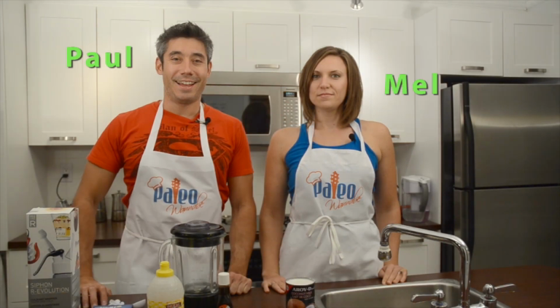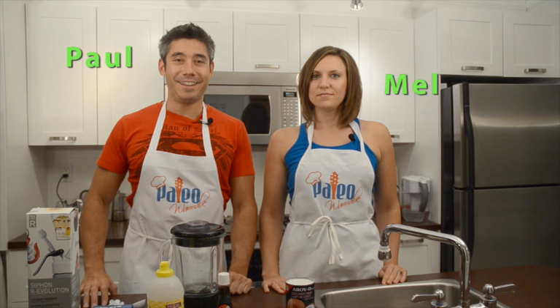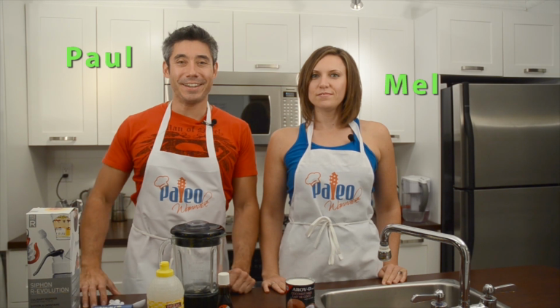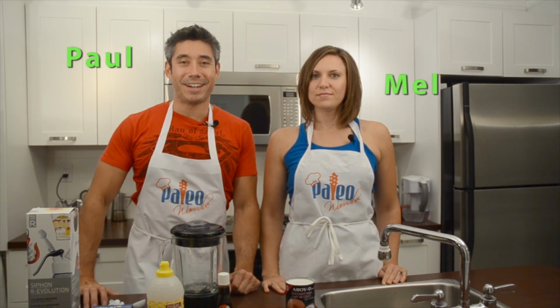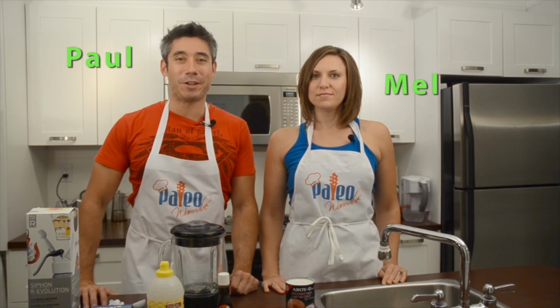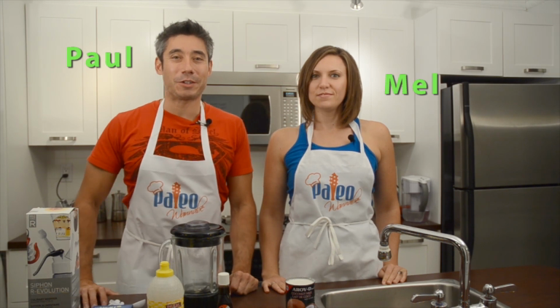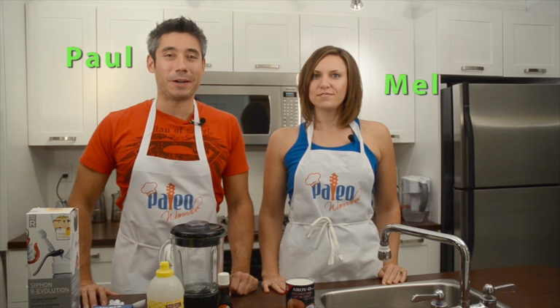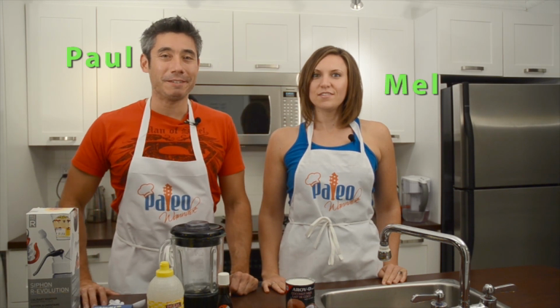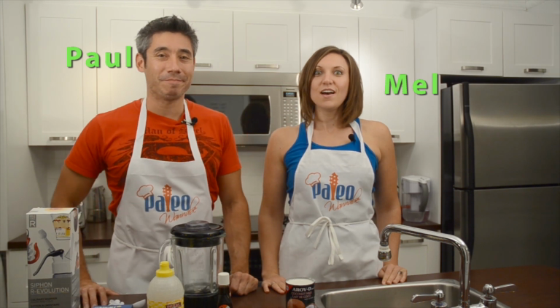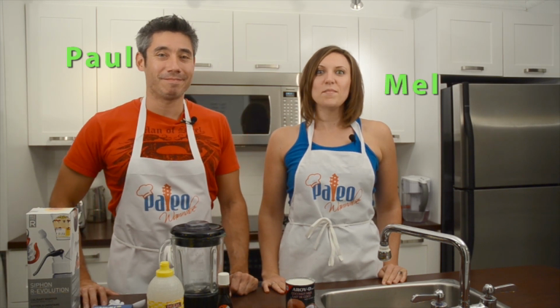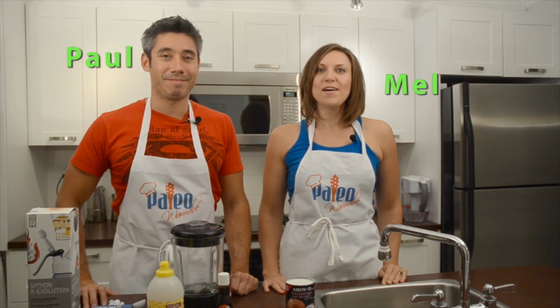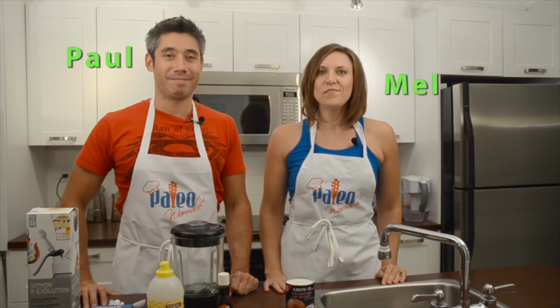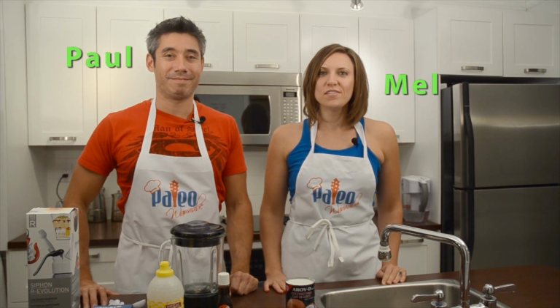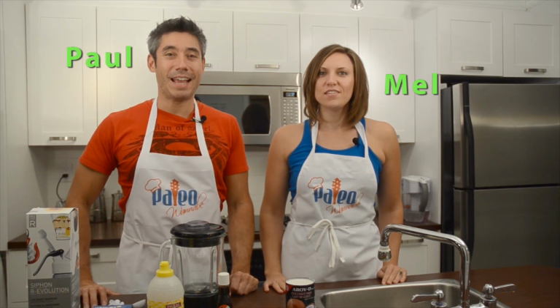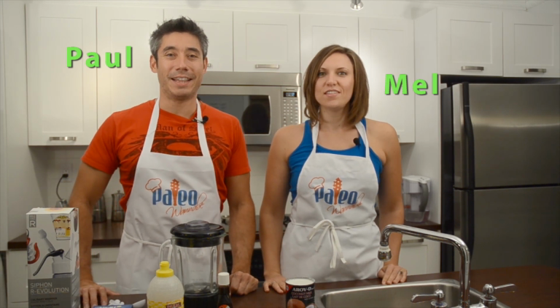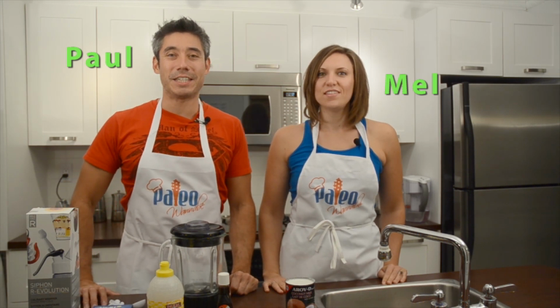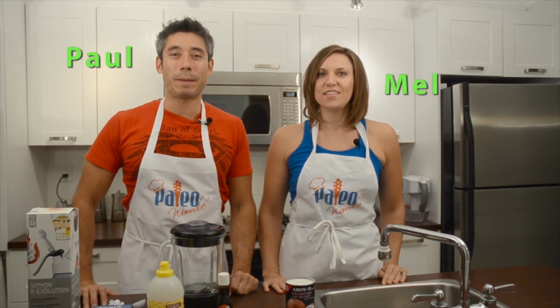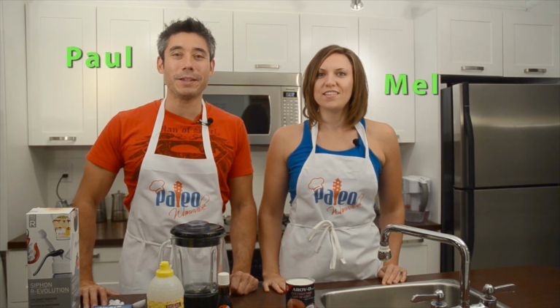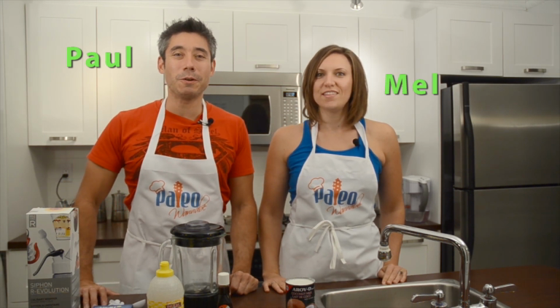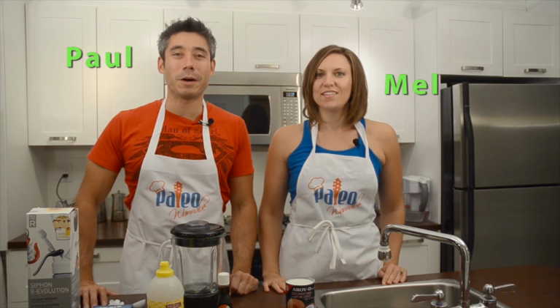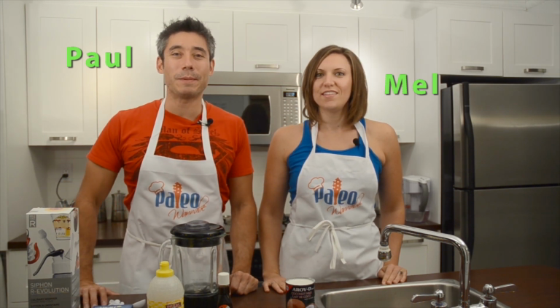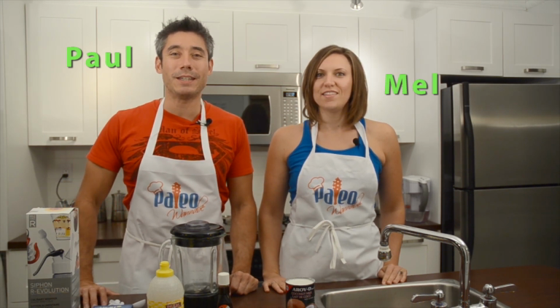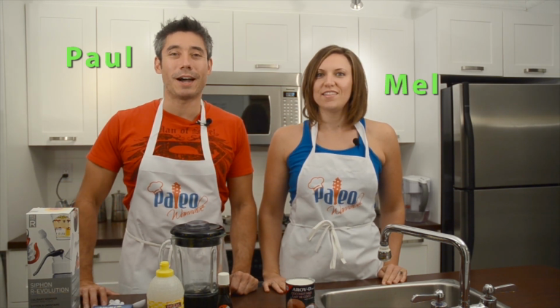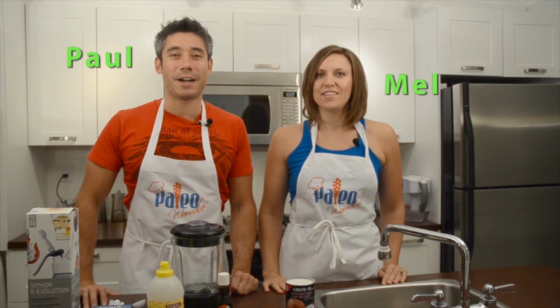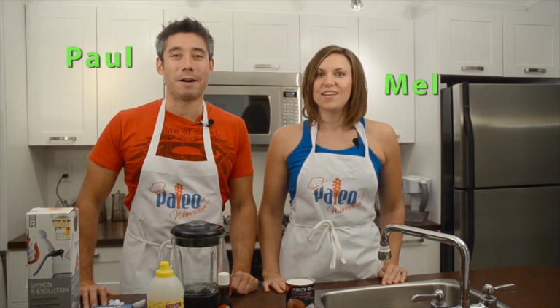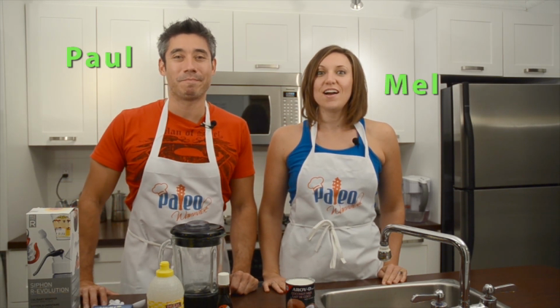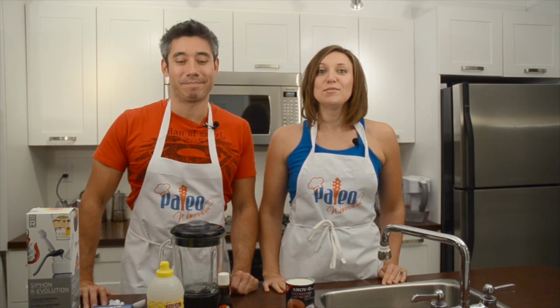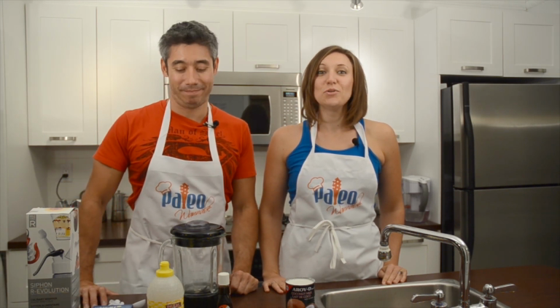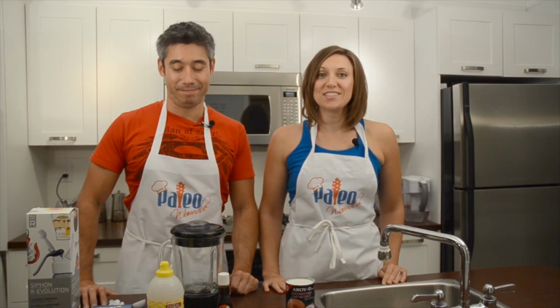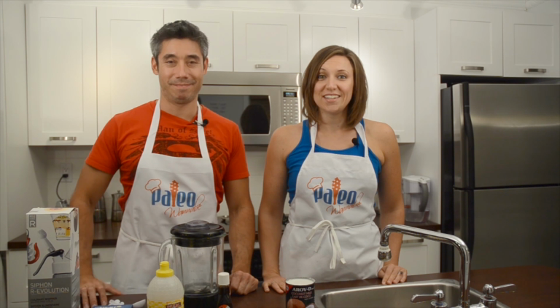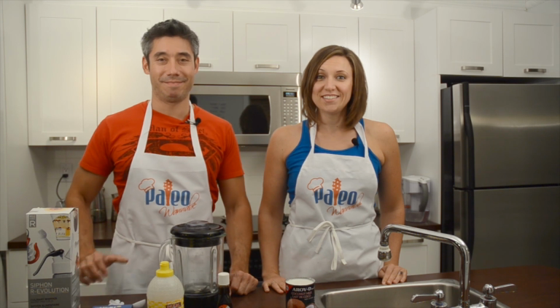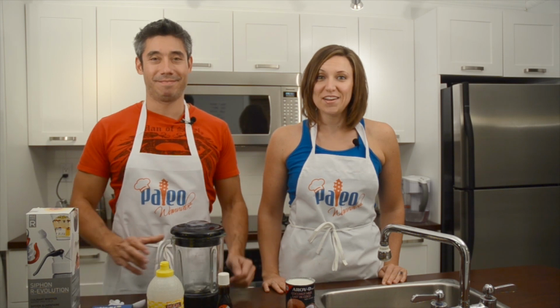Hello there, I'm Dr. Paul, I'm Mel, and this is PaleoWannabe.com. I'm so excited today.